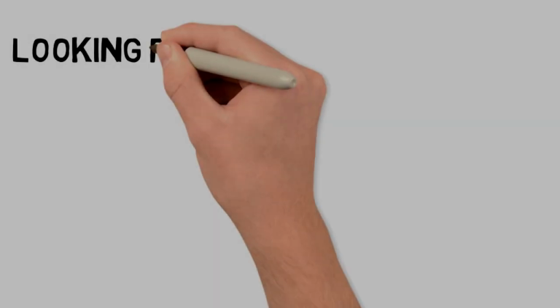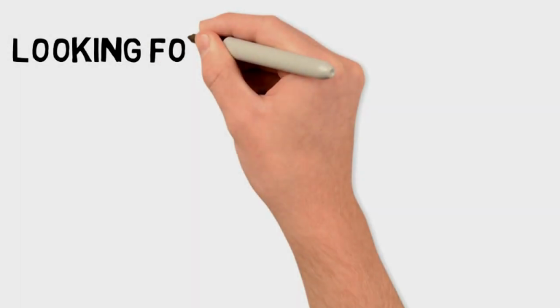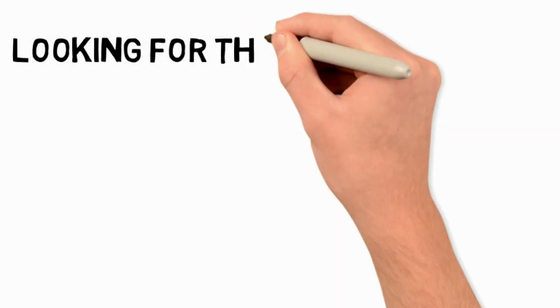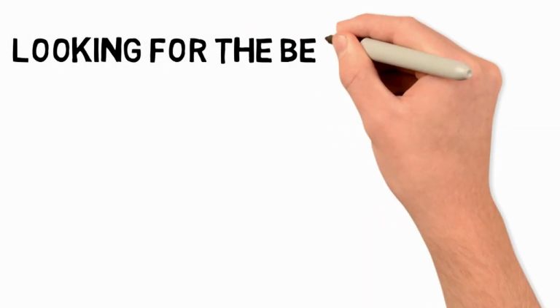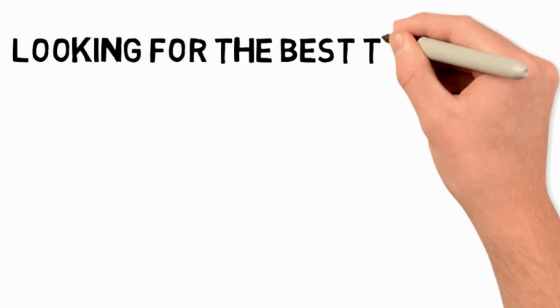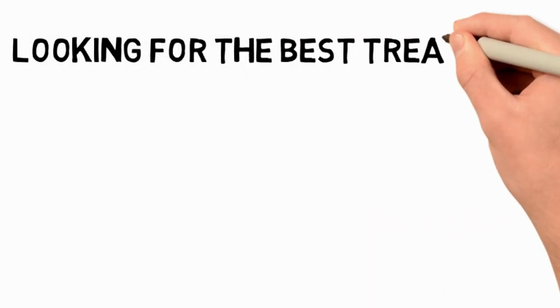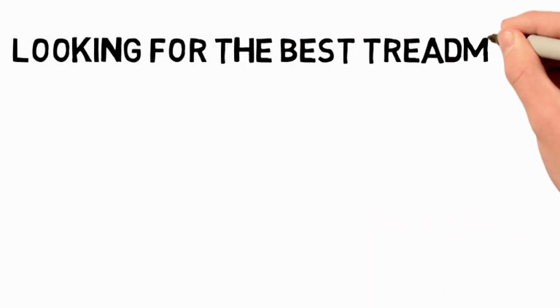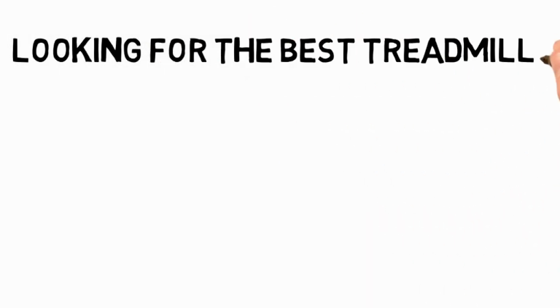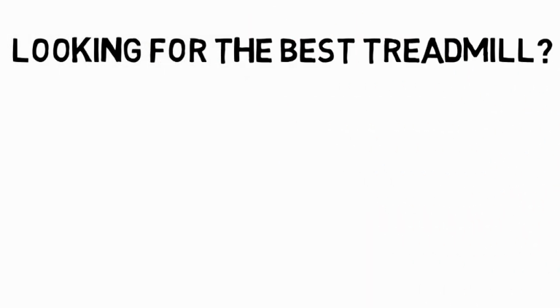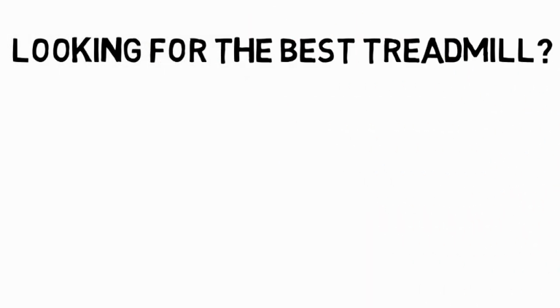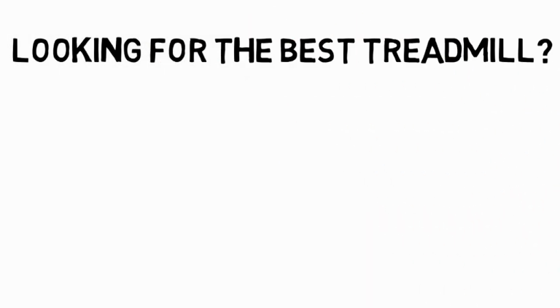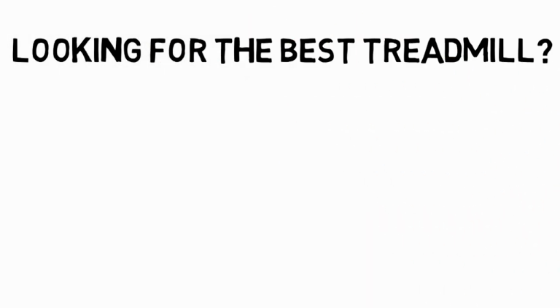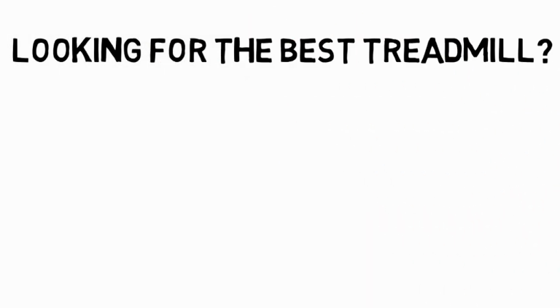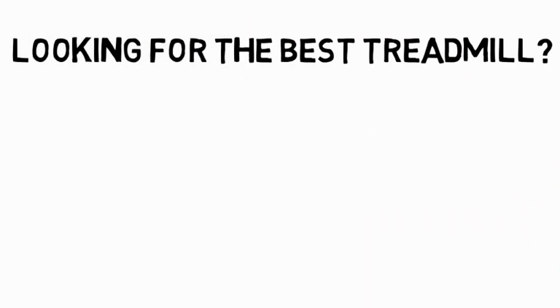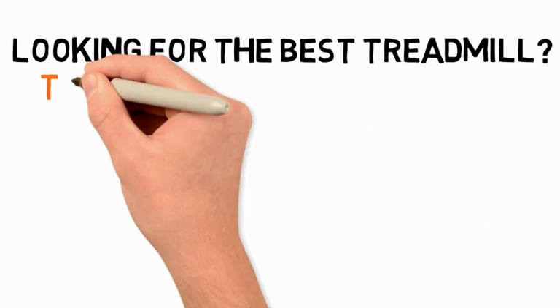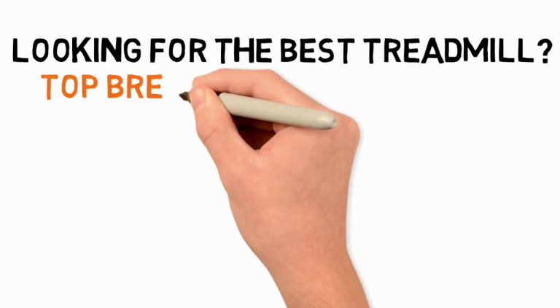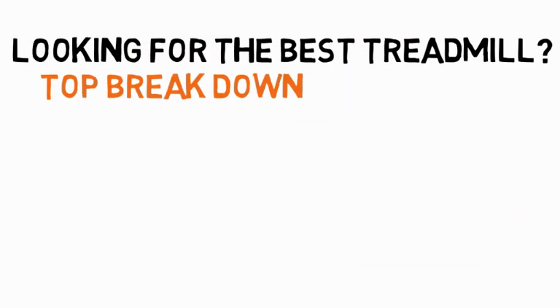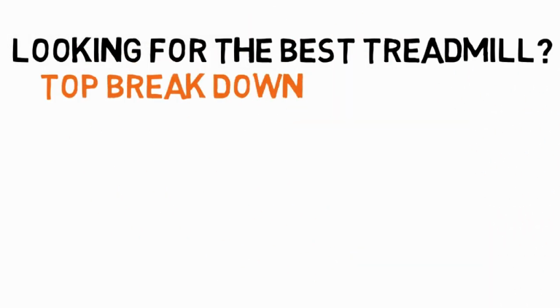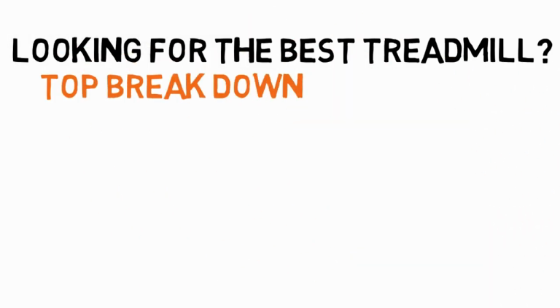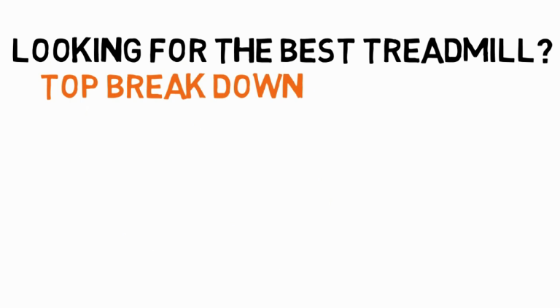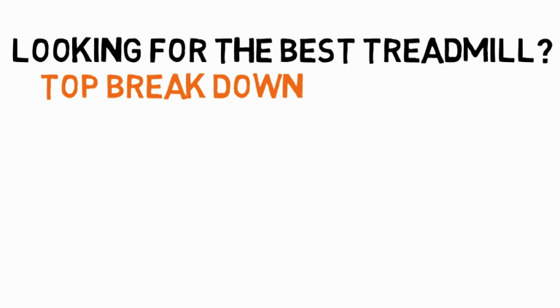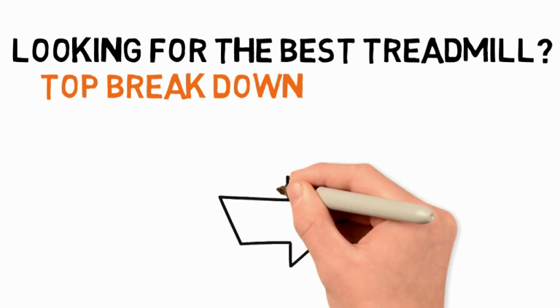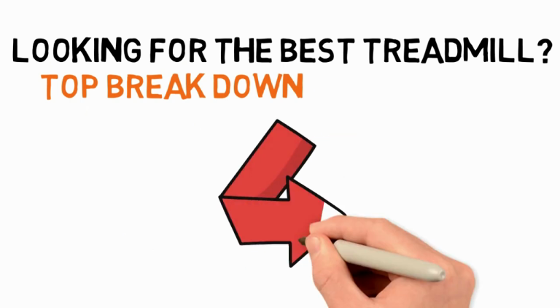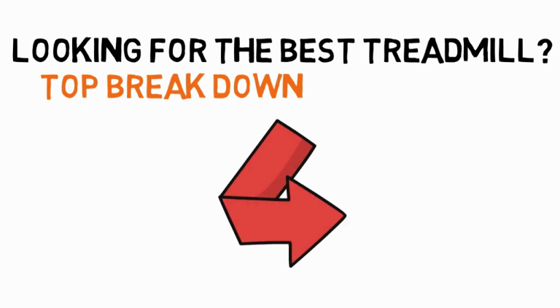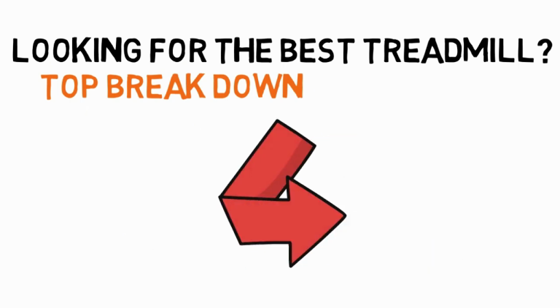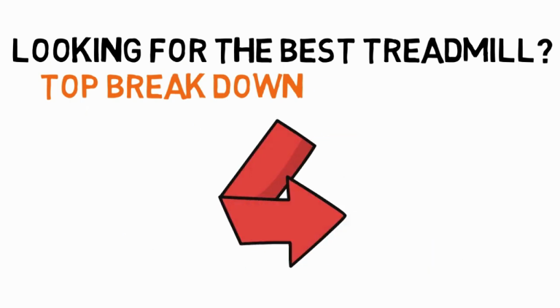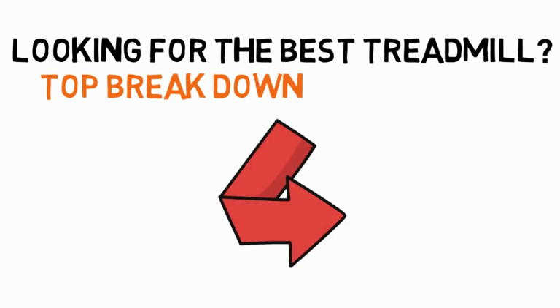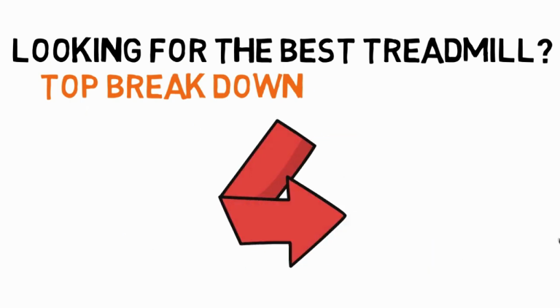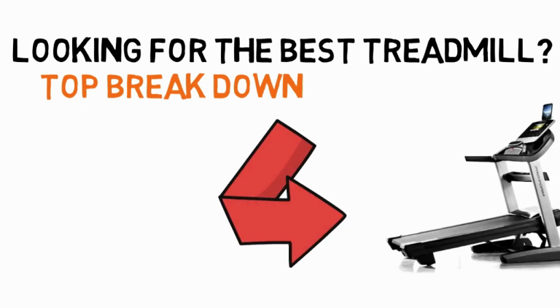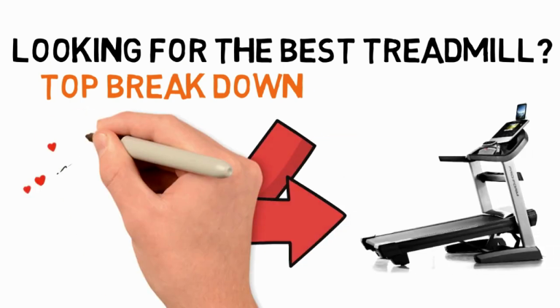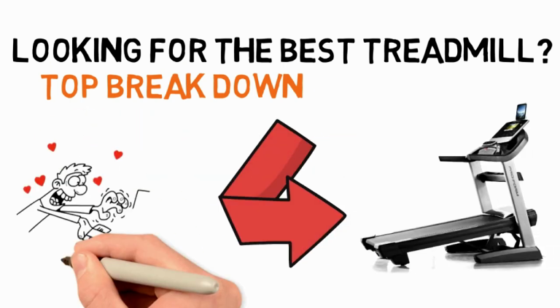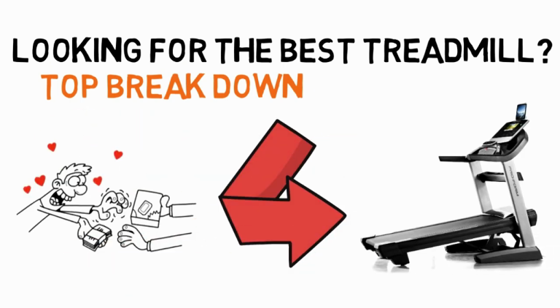Are you looking for the best treadmill? In this video we'll break down the top treadmills available whilst comparing them for price versus performance.